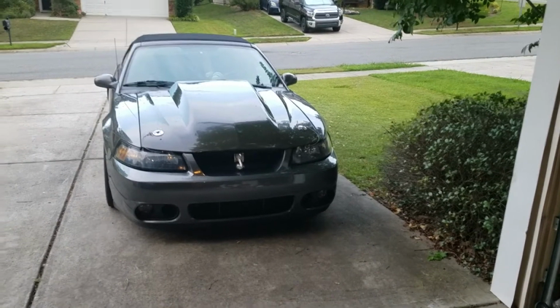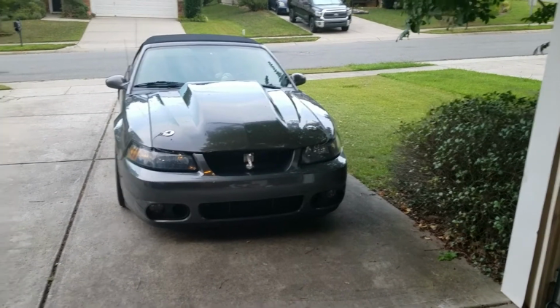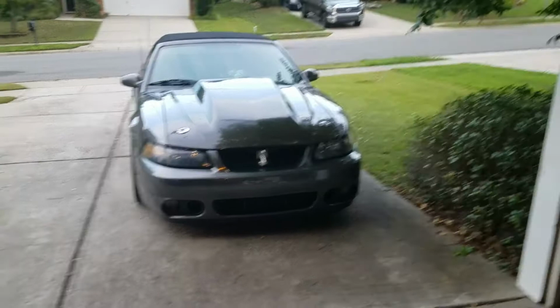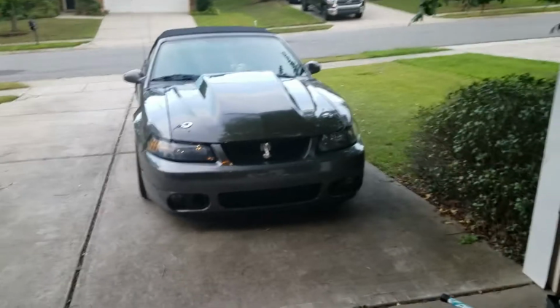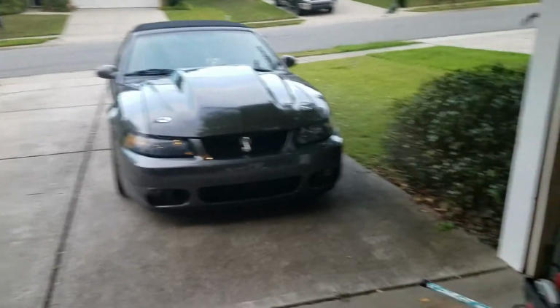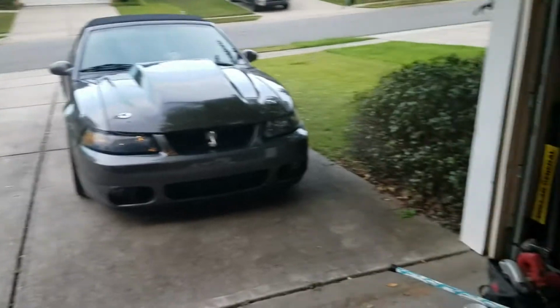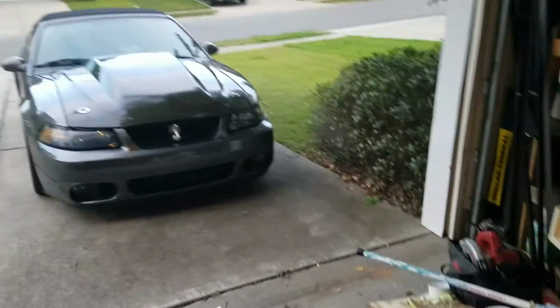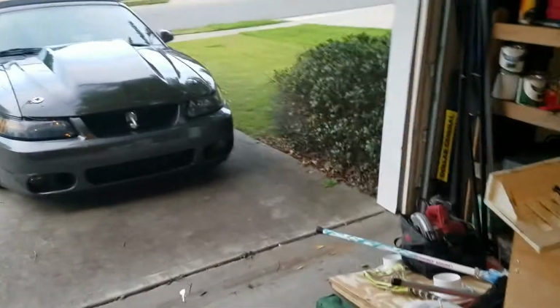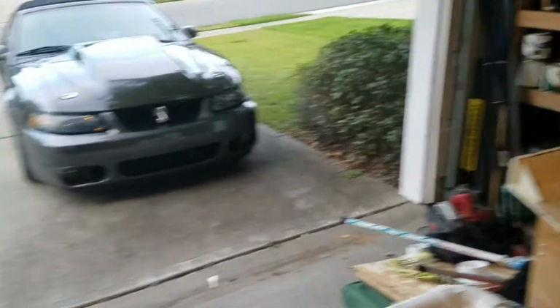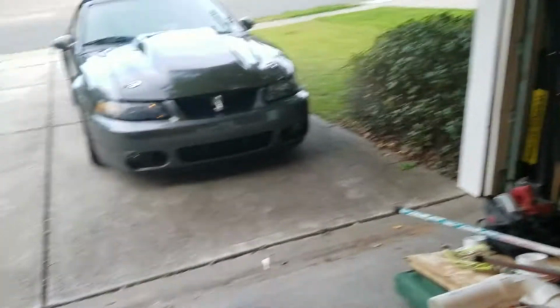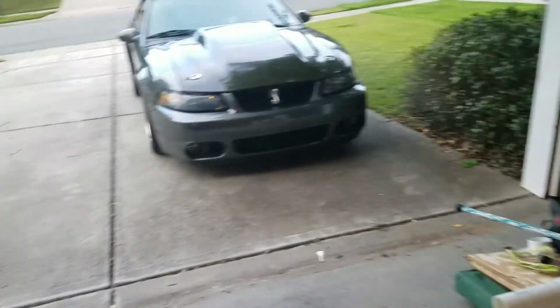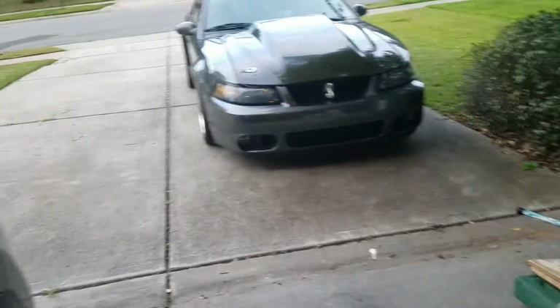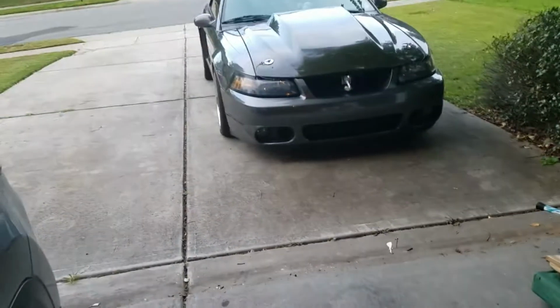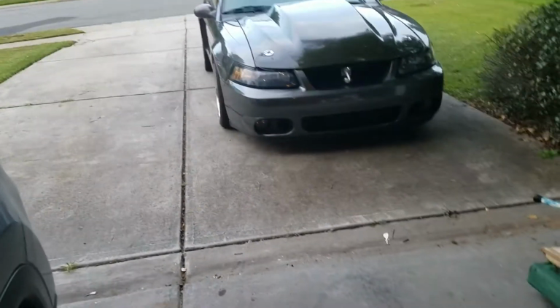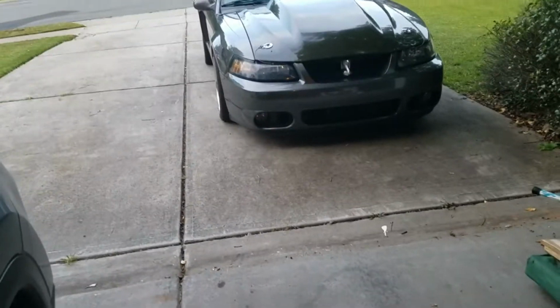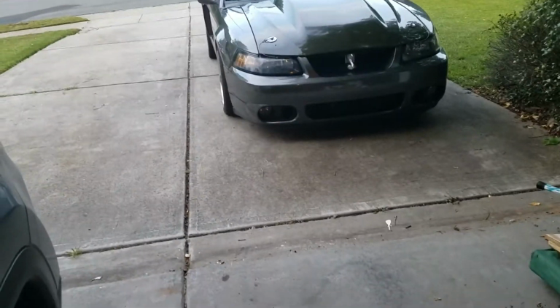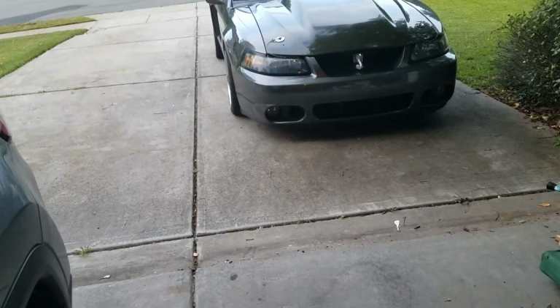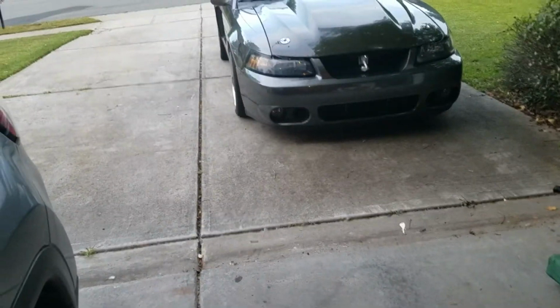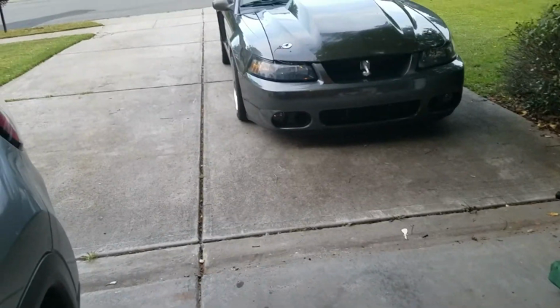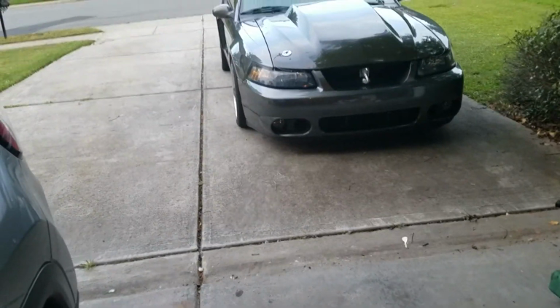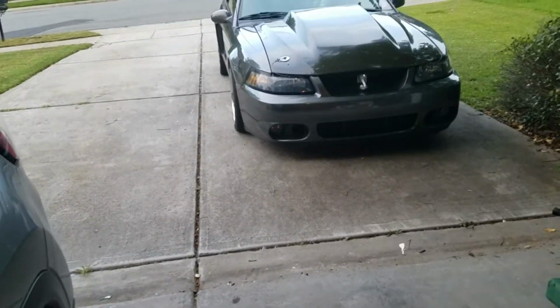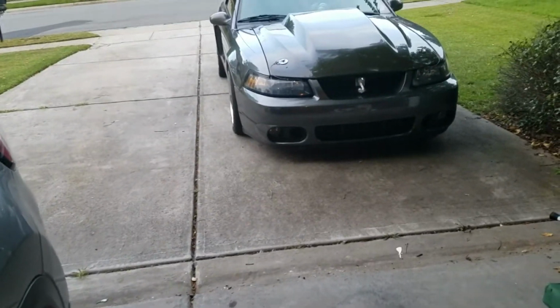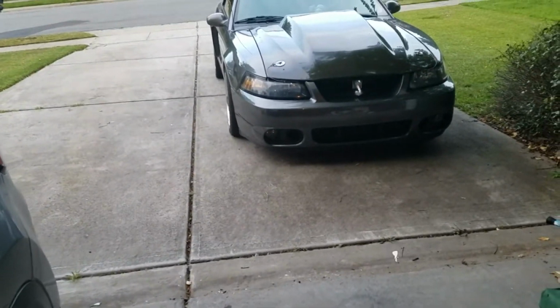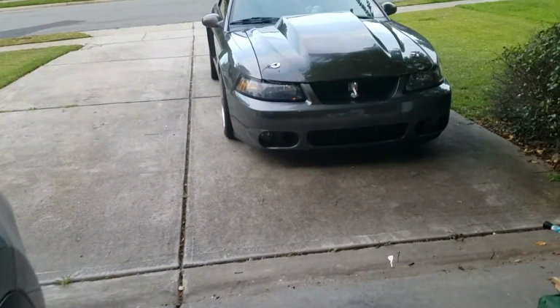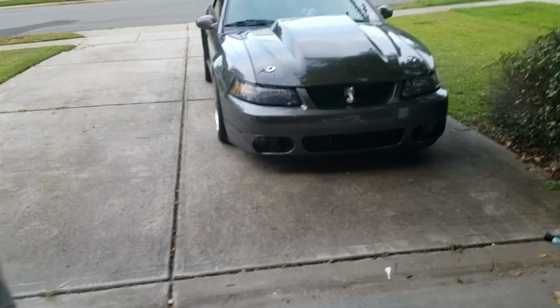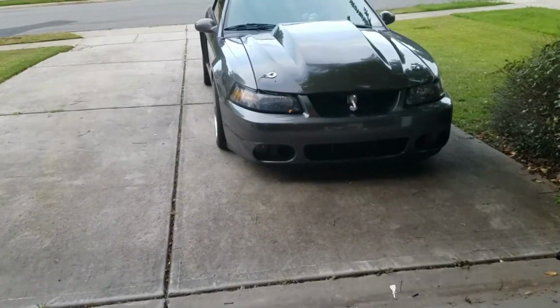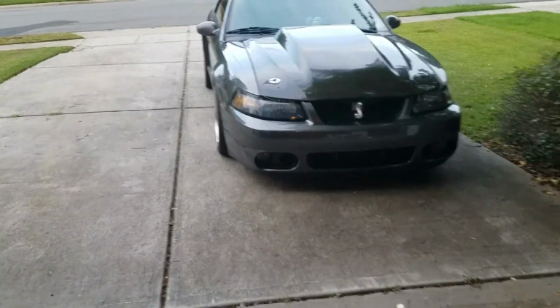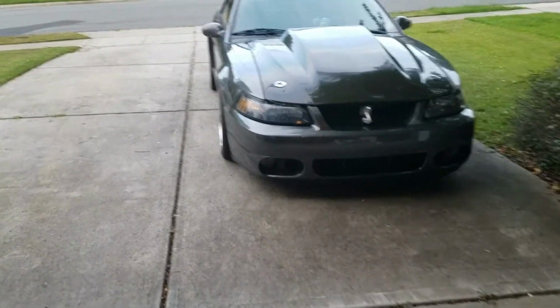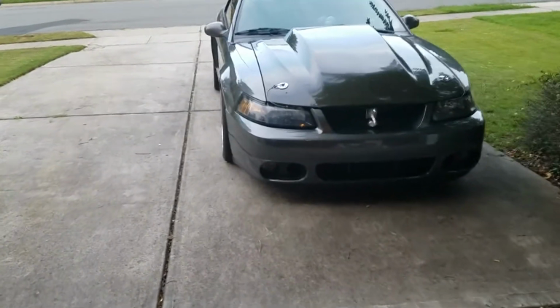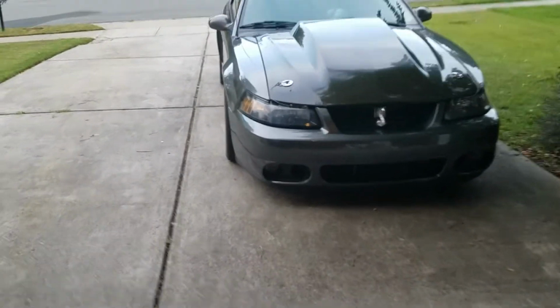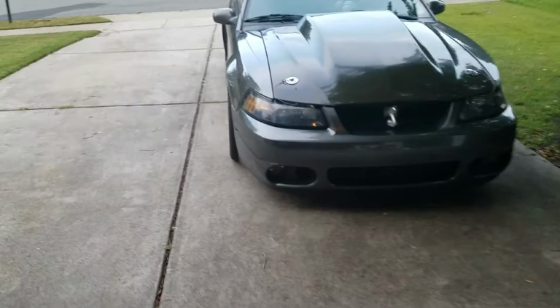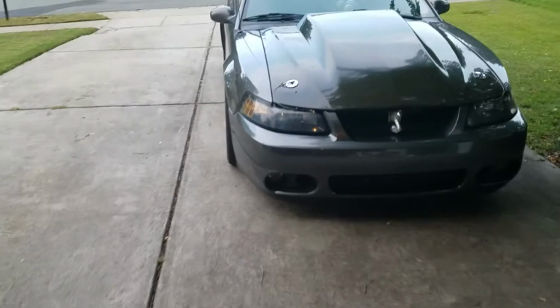Alright, Mr. 5.0, here is a video of the 03 Cobra. I'm going to do the most in-depth review that I can.